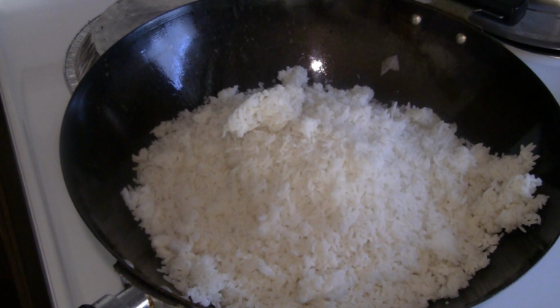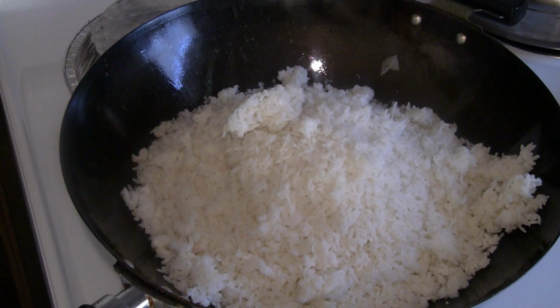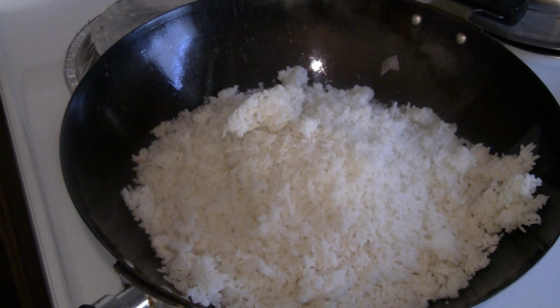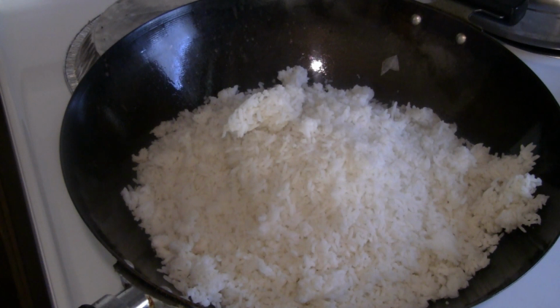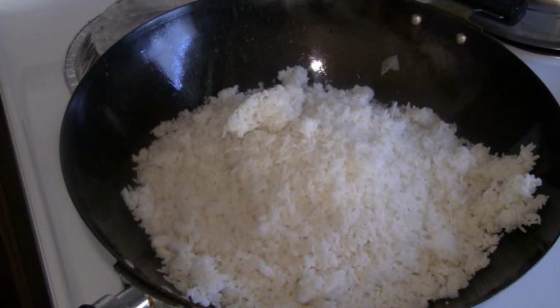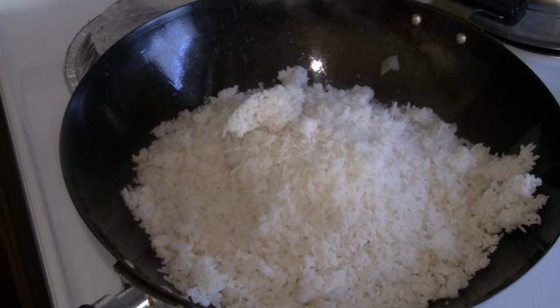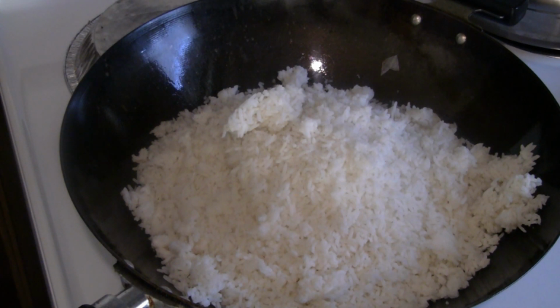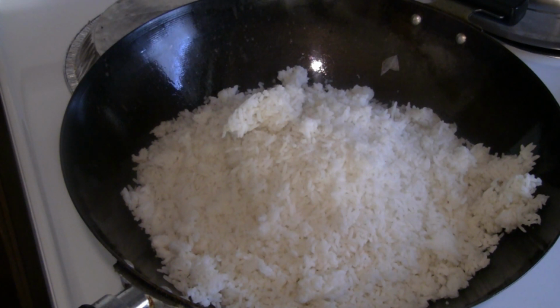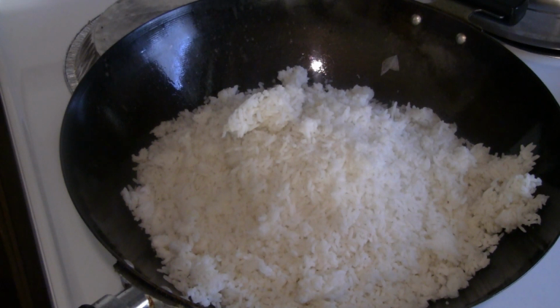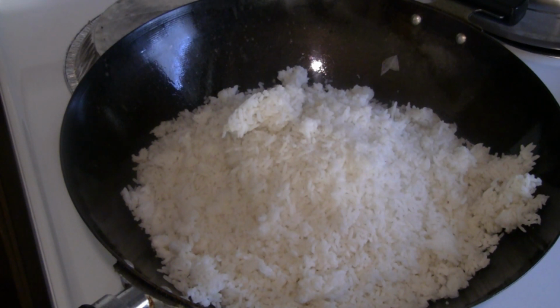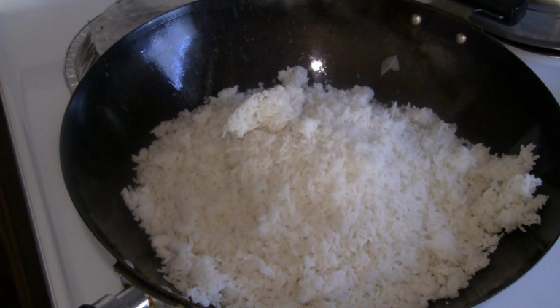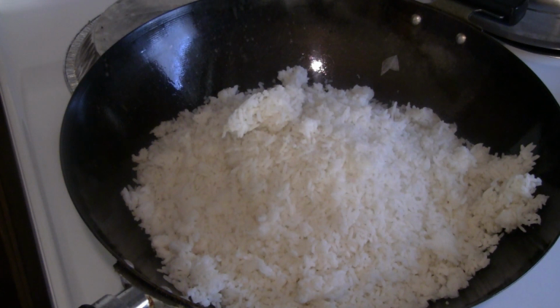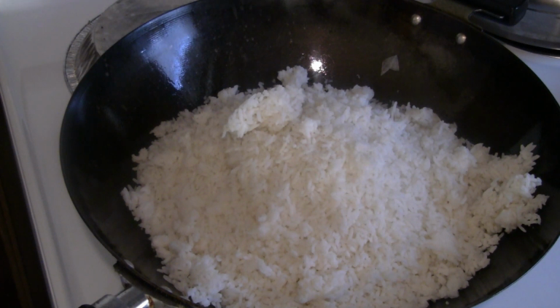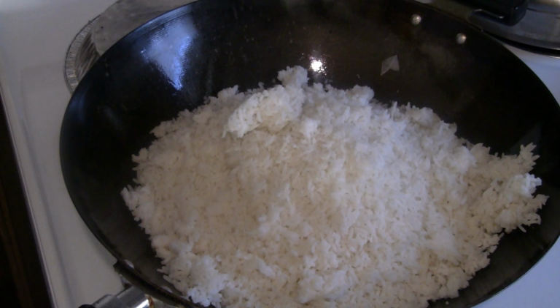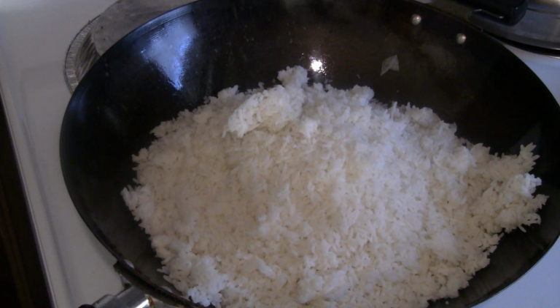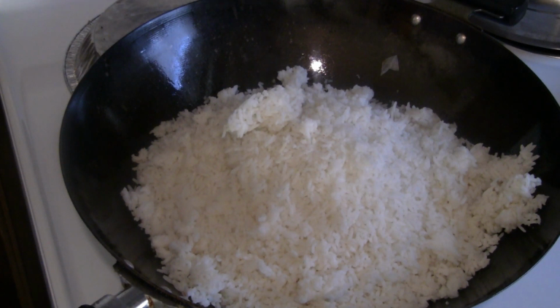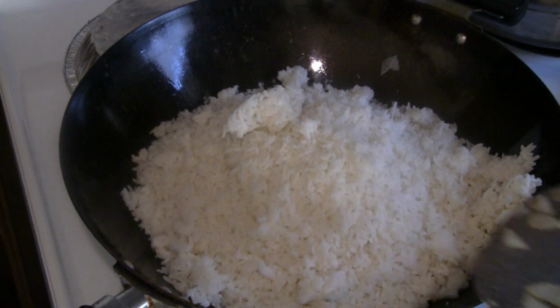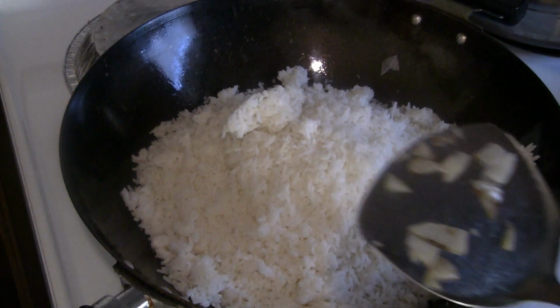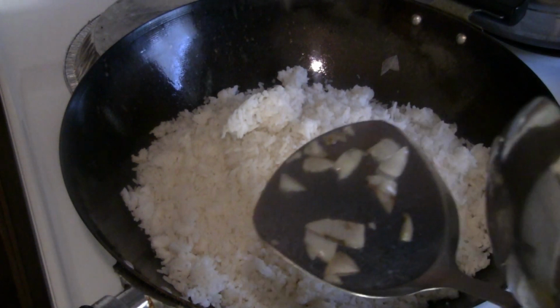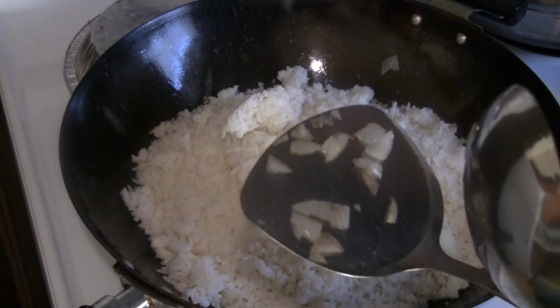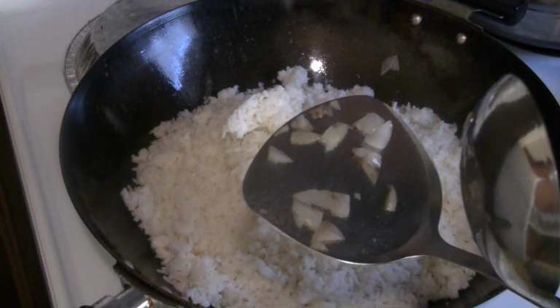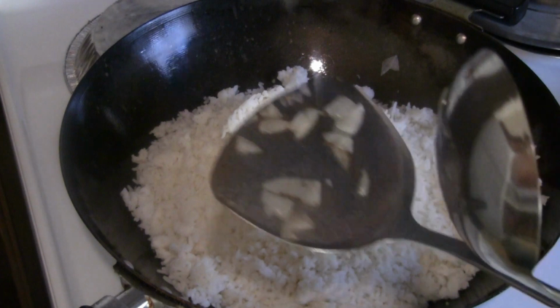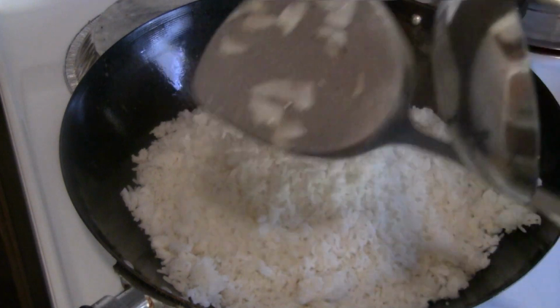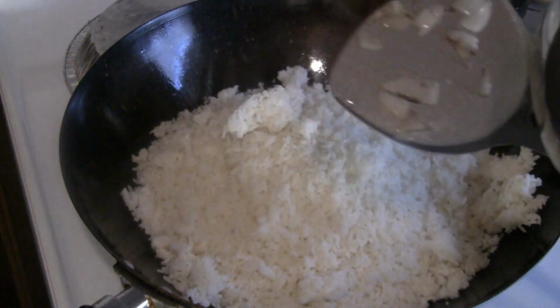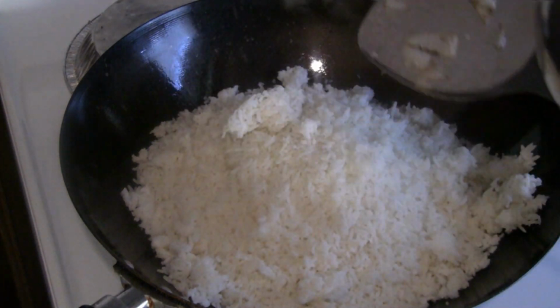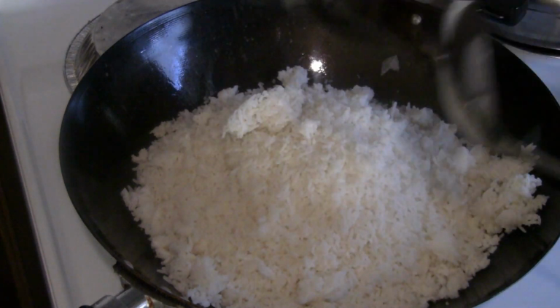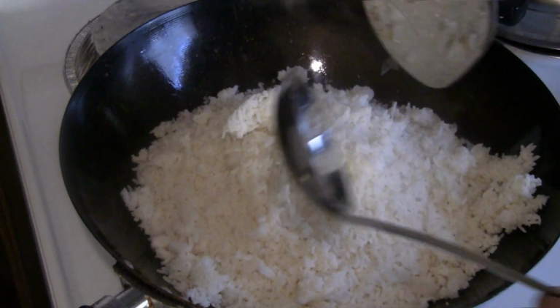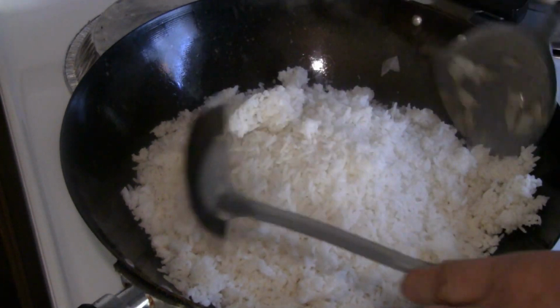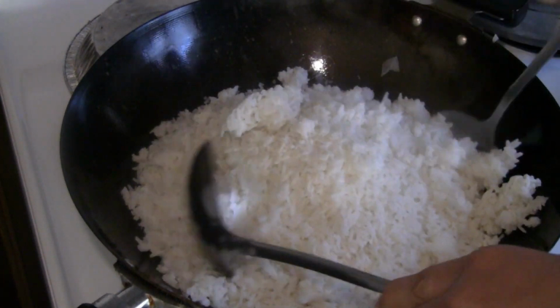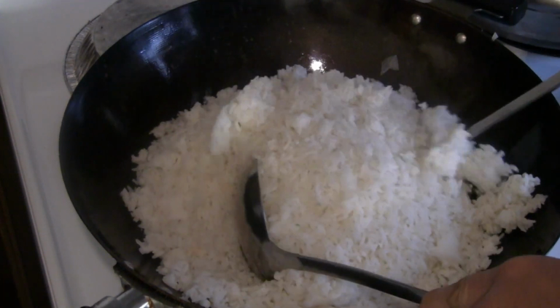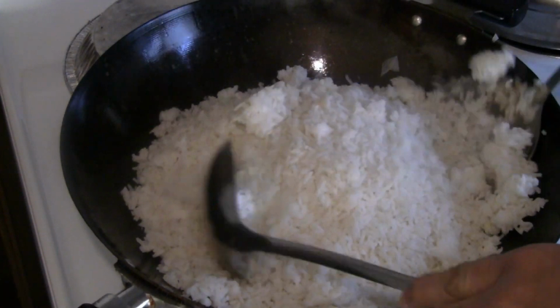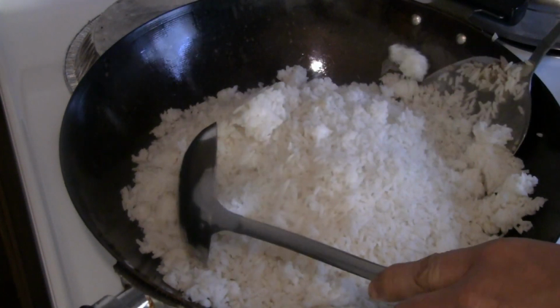I've got the heat on high right now. You want to get a good sear on the rice as well.